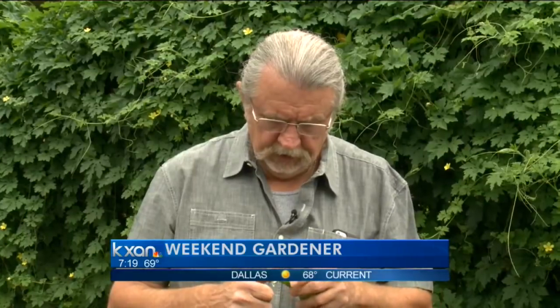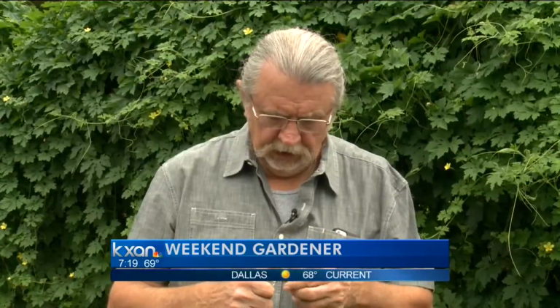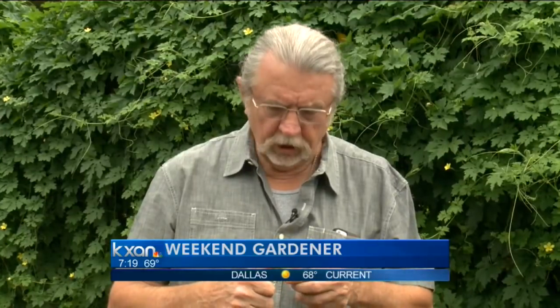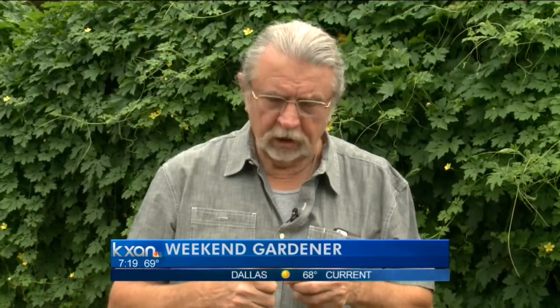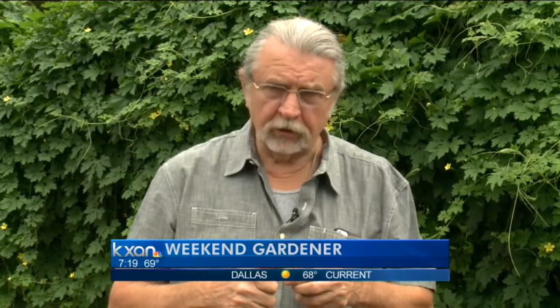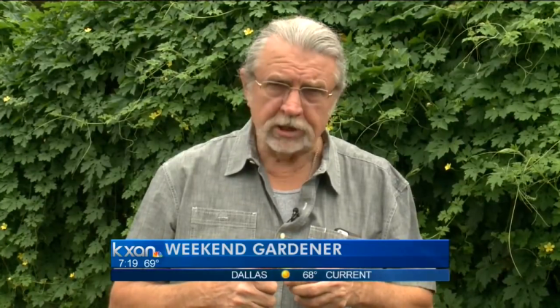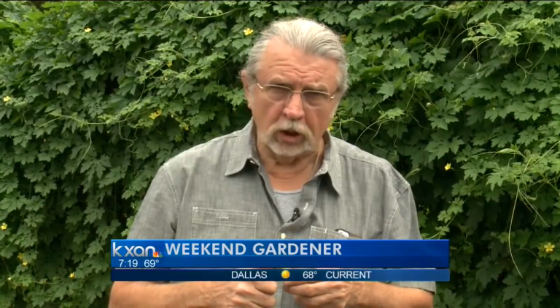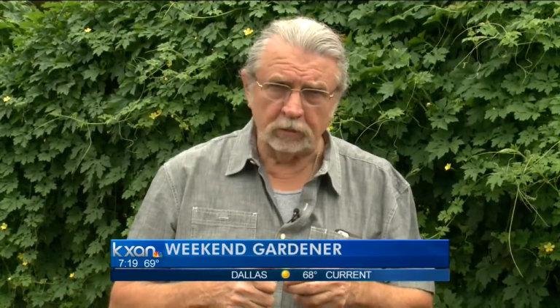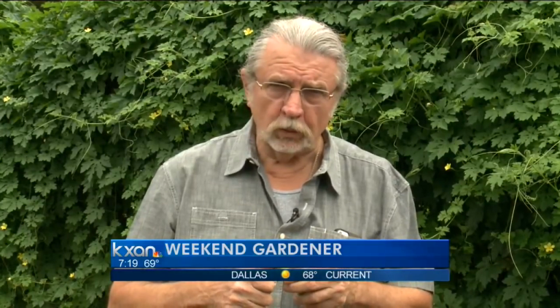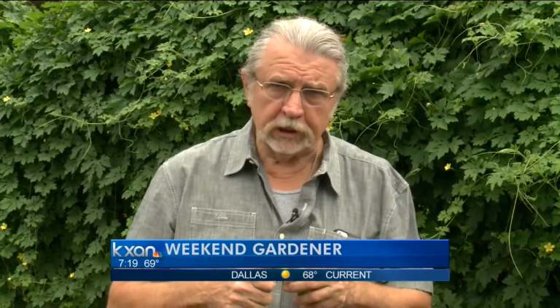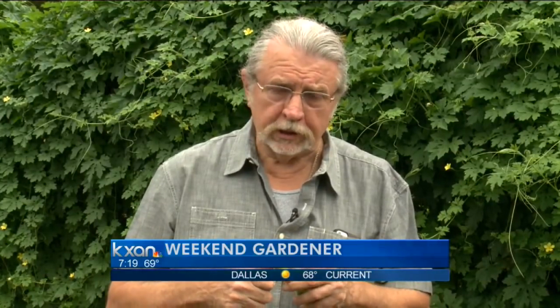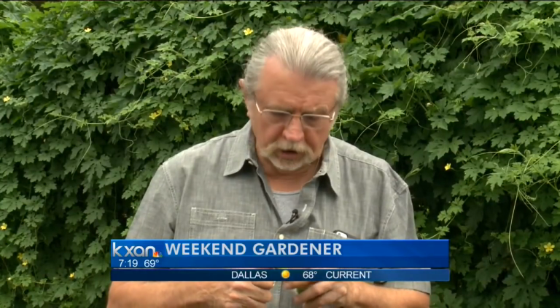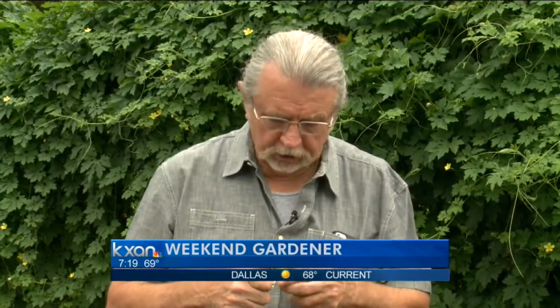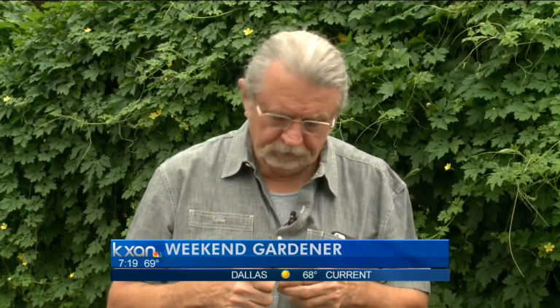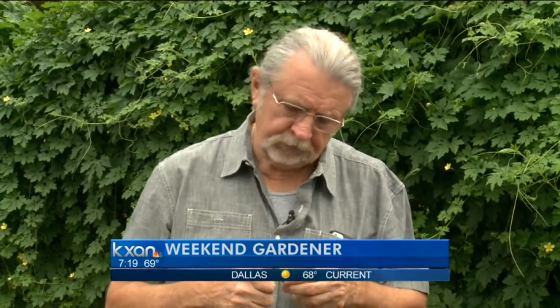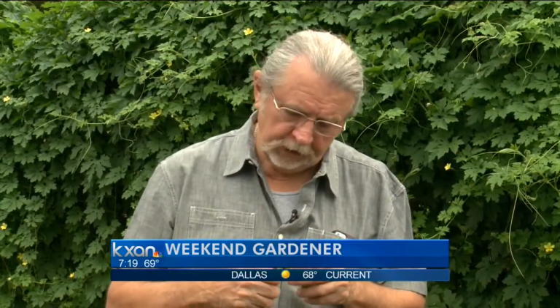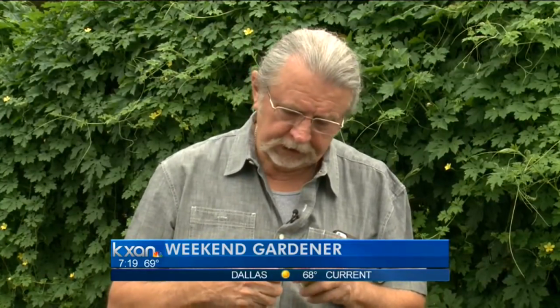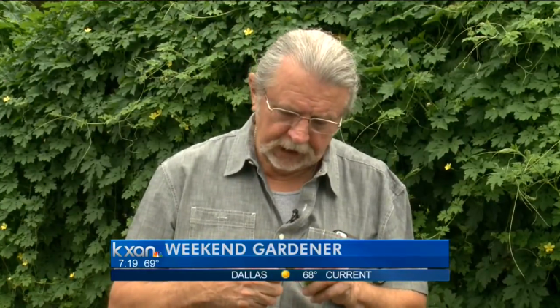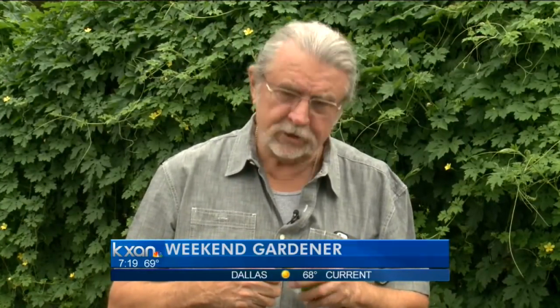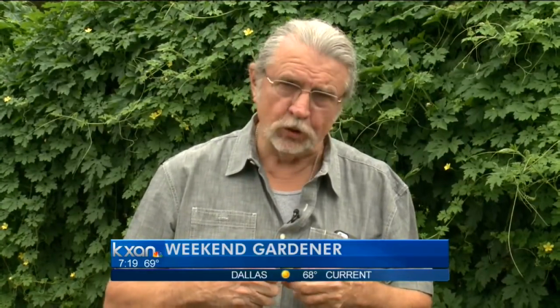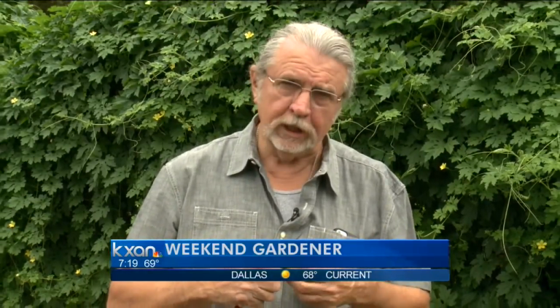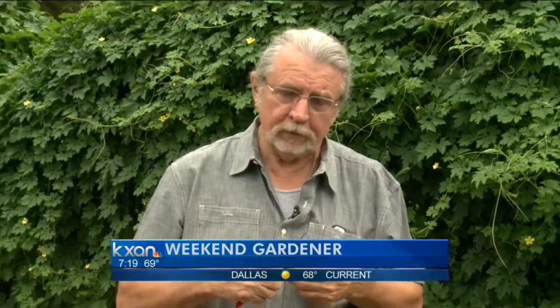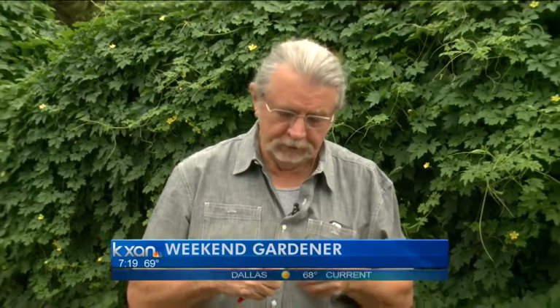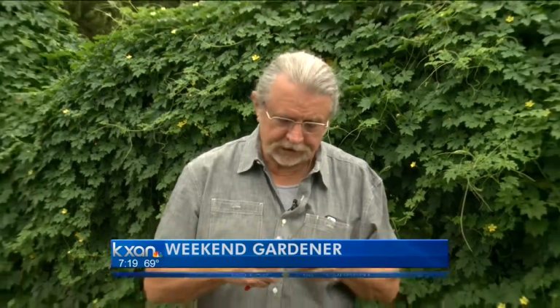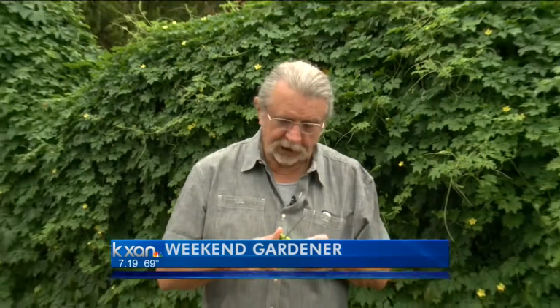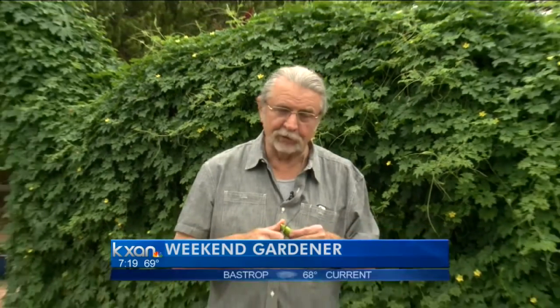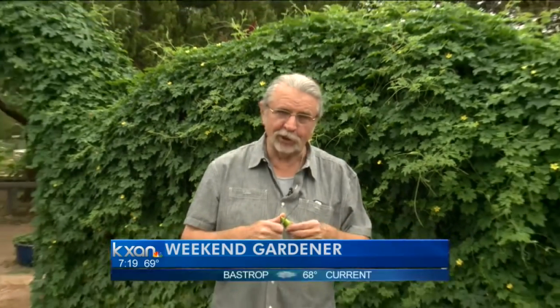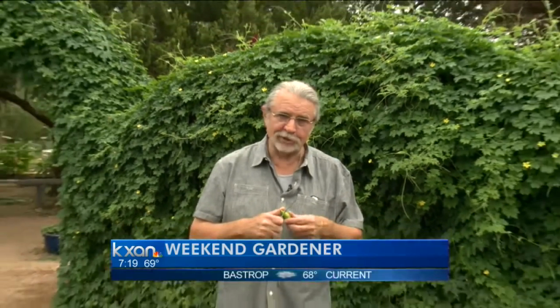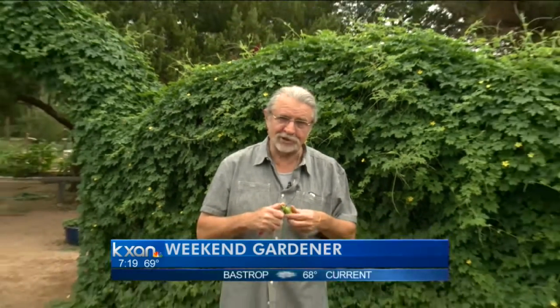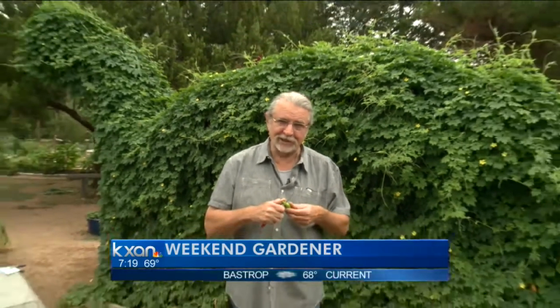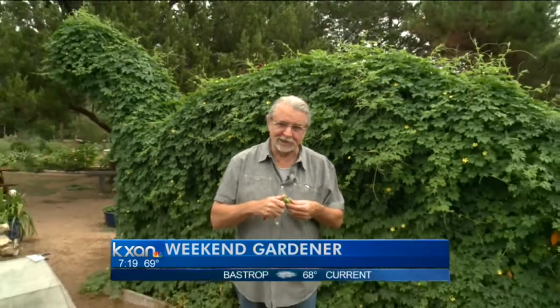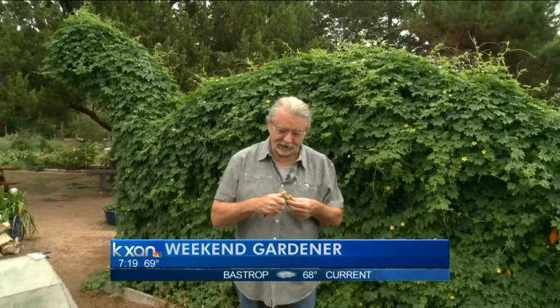Hello, gardening friends. Welcome to The Weekend Gardener. Look at the dinosaur behind me — makes the garden more interesting, doesn't it?